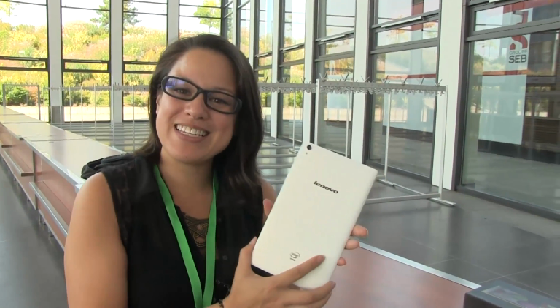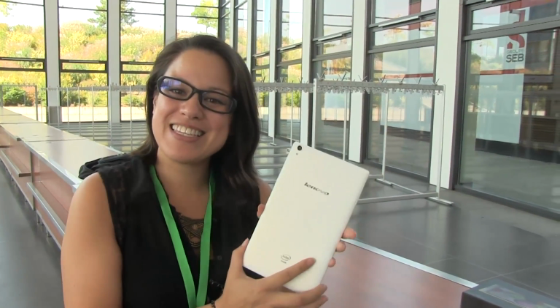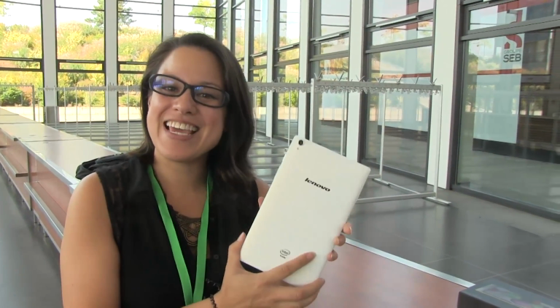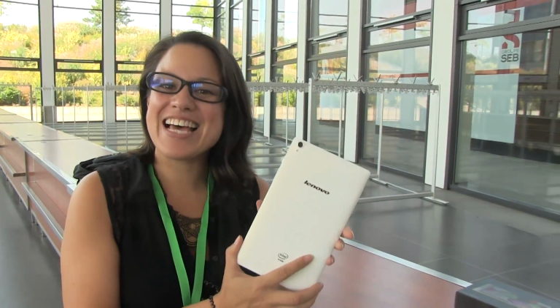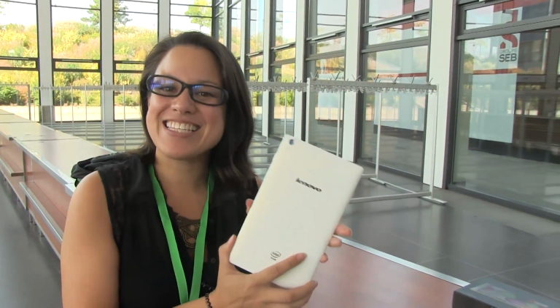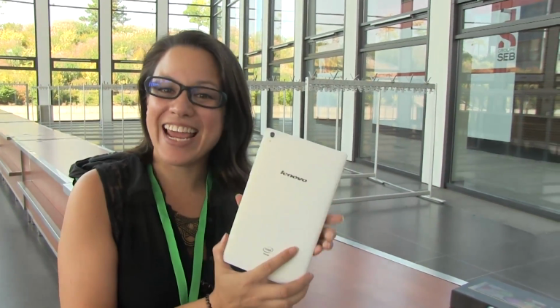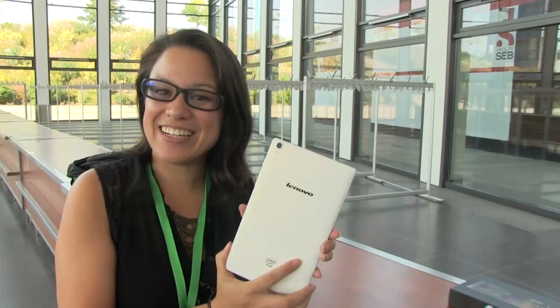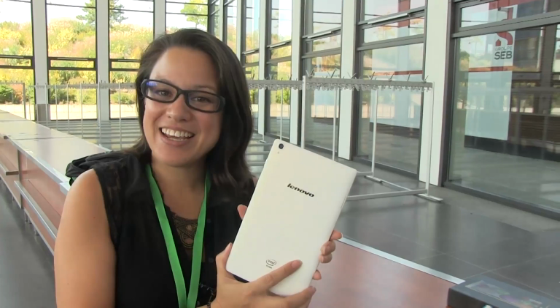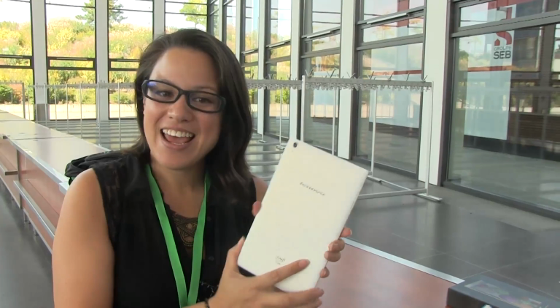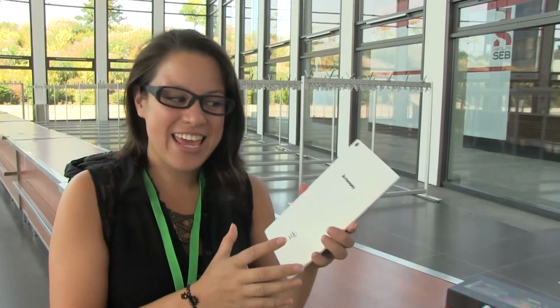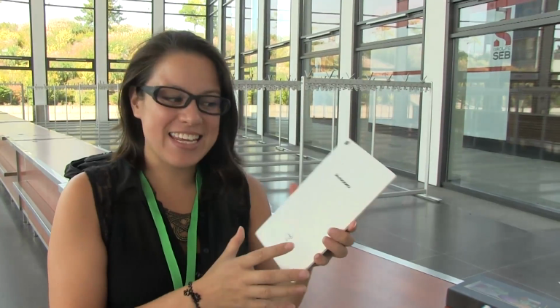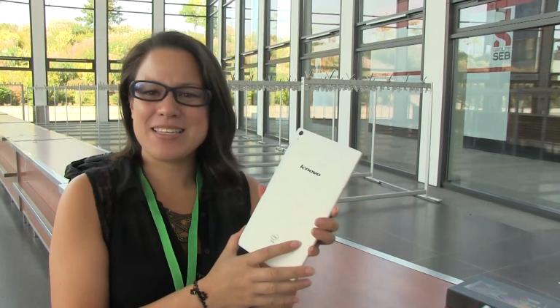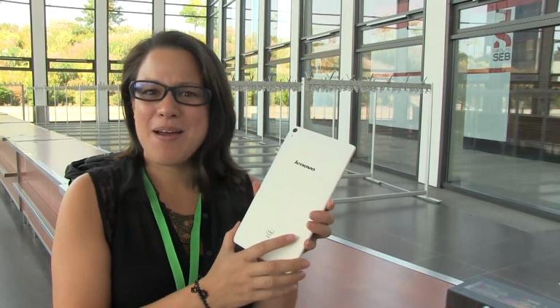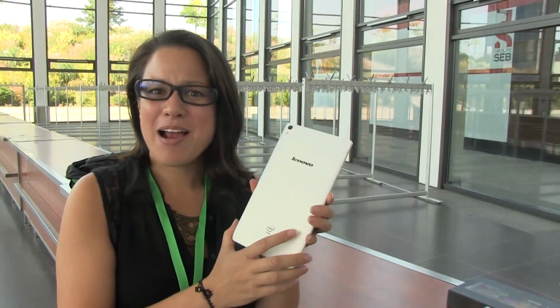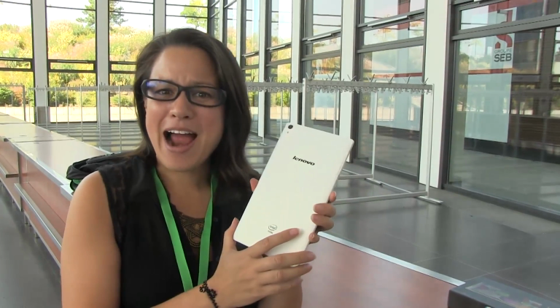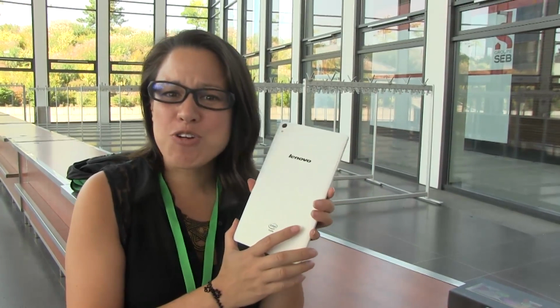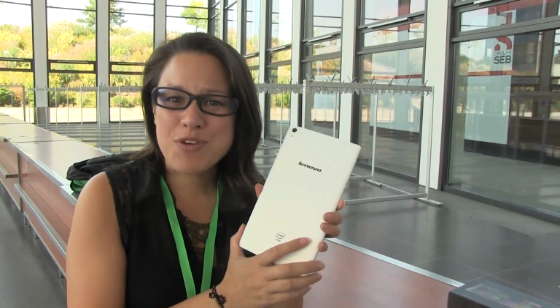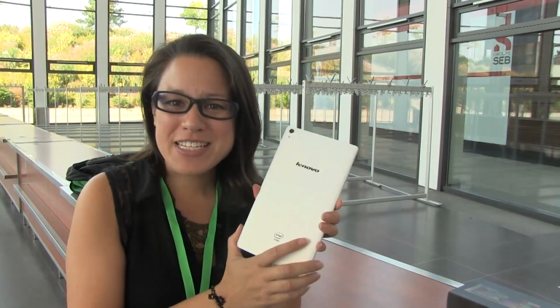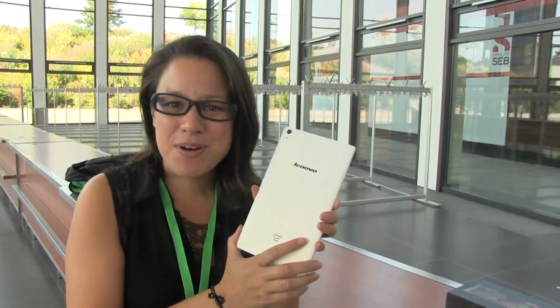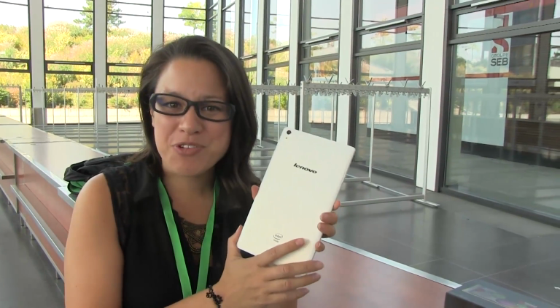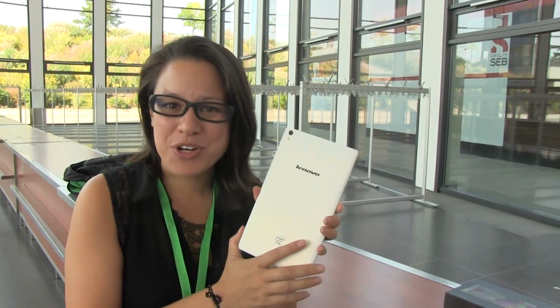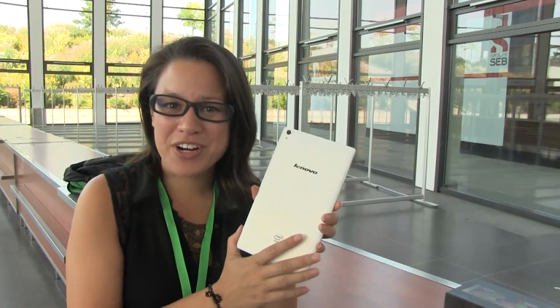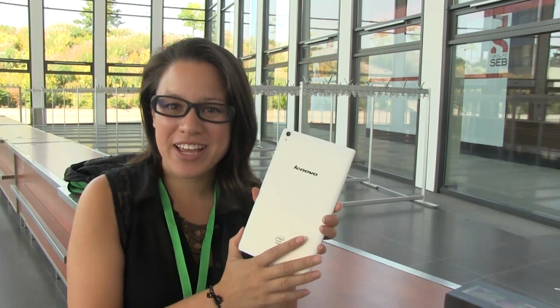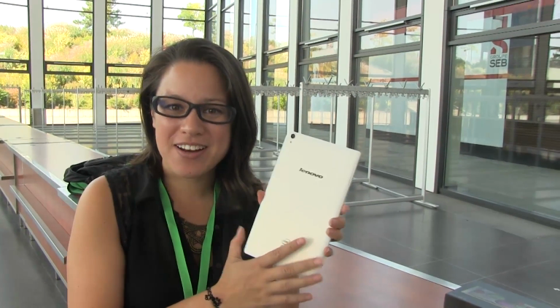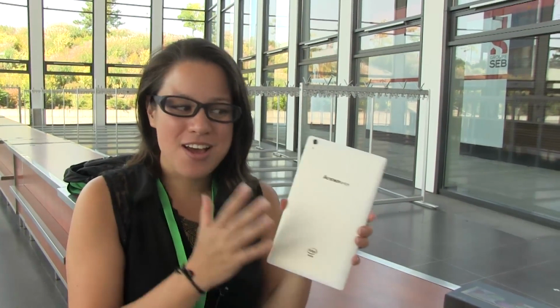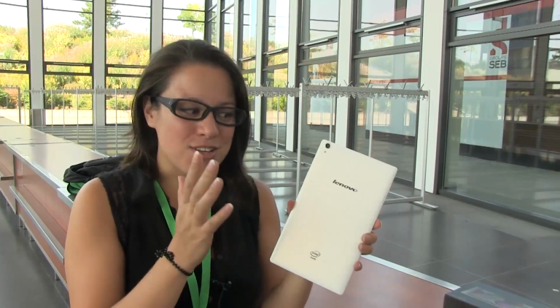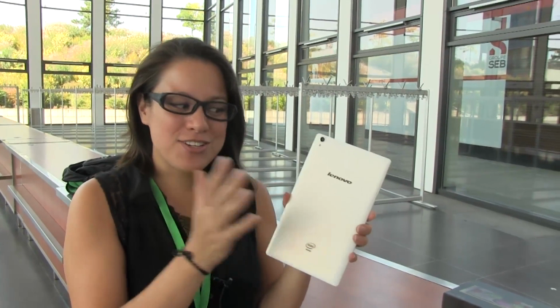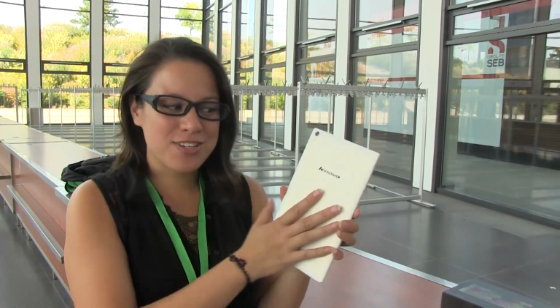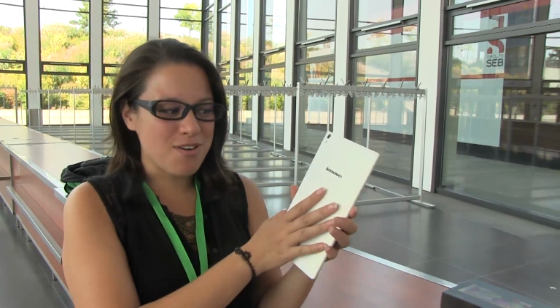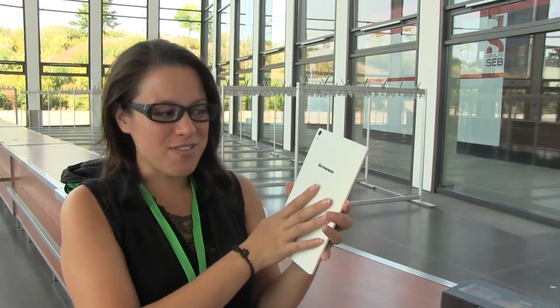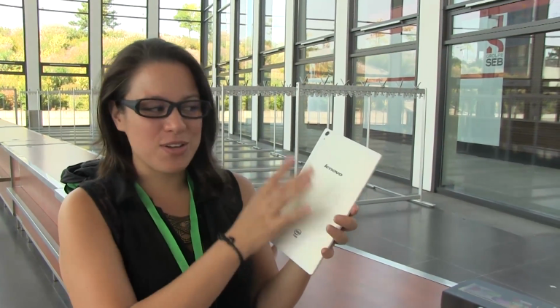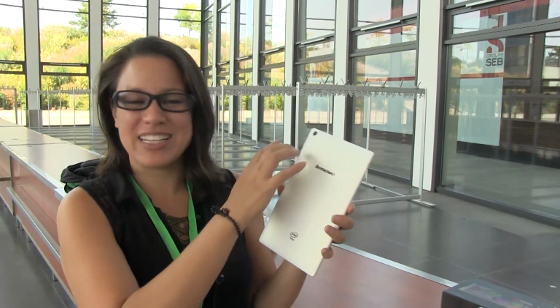This is the S8. It is a crazy price for what you're going to get, so let's just go over it really quickly.